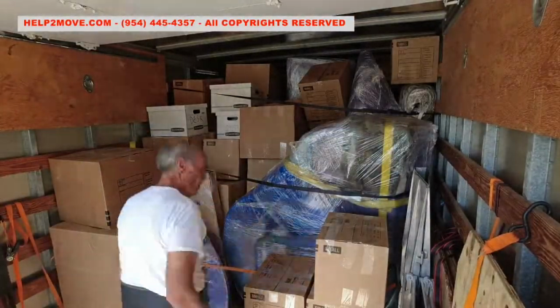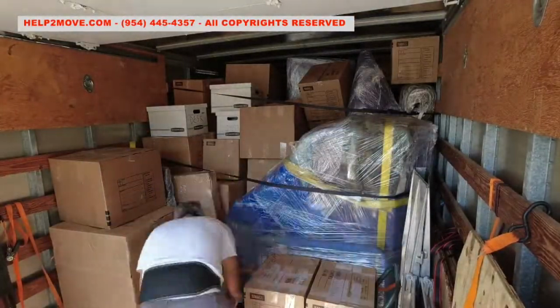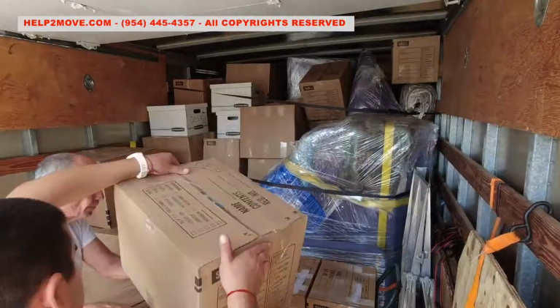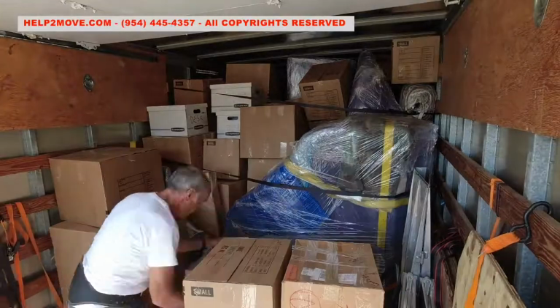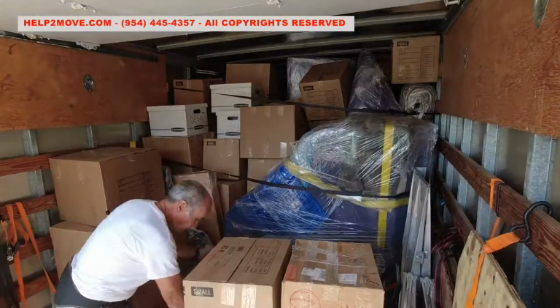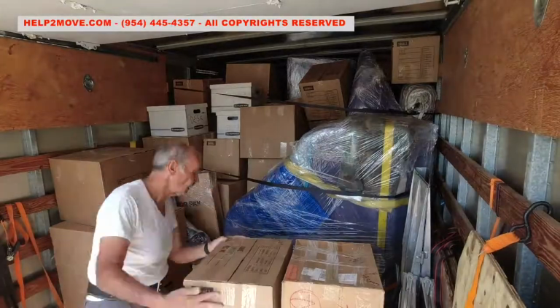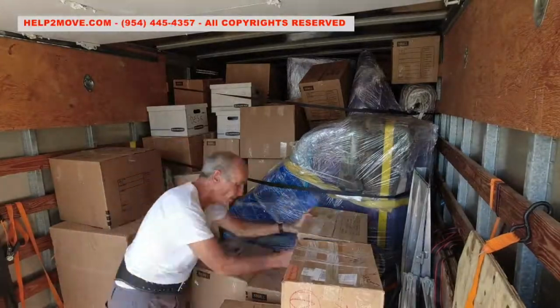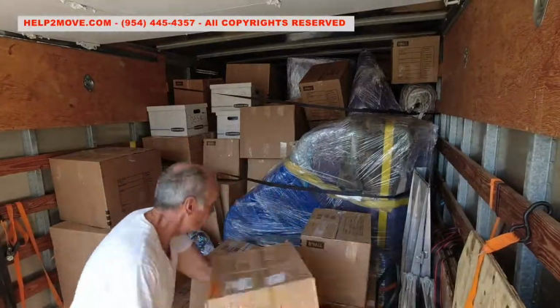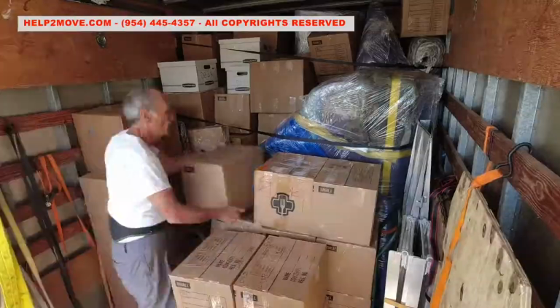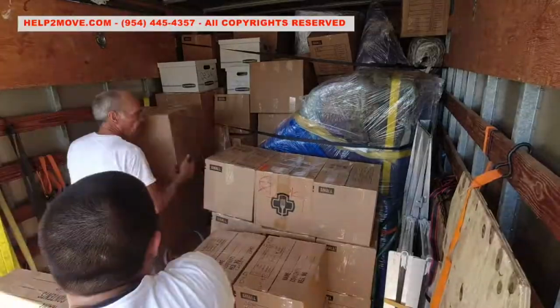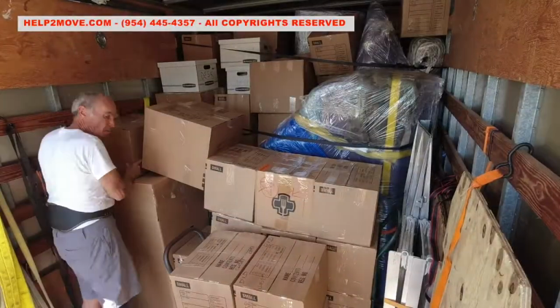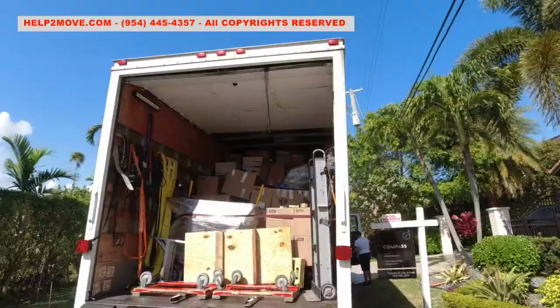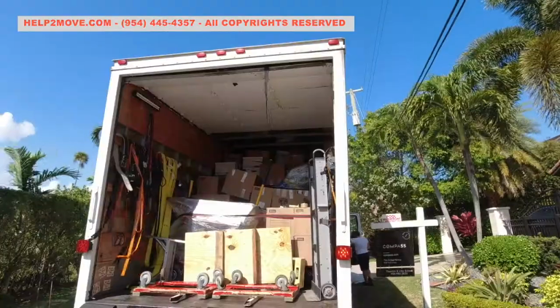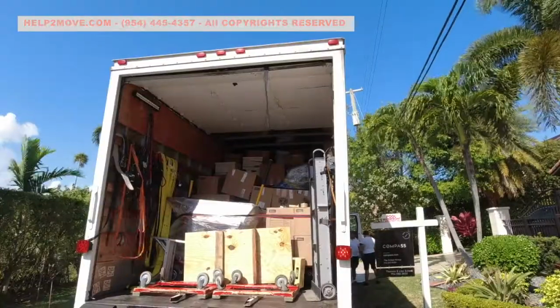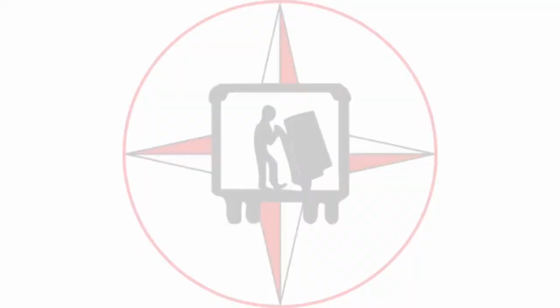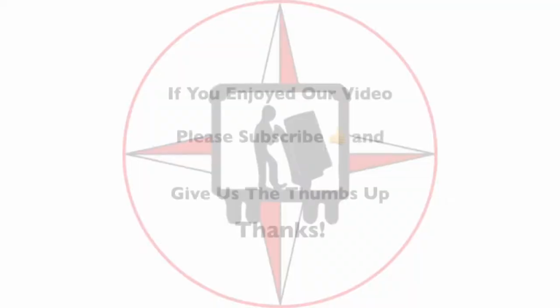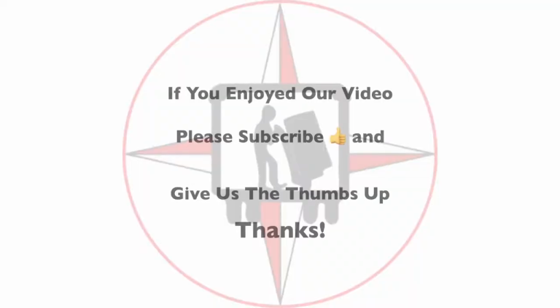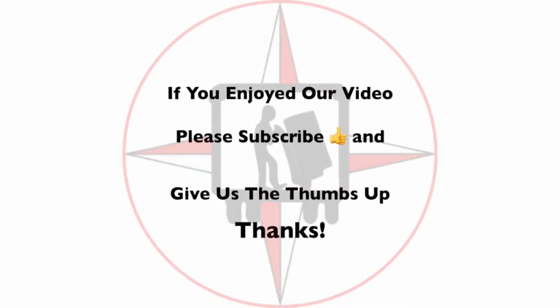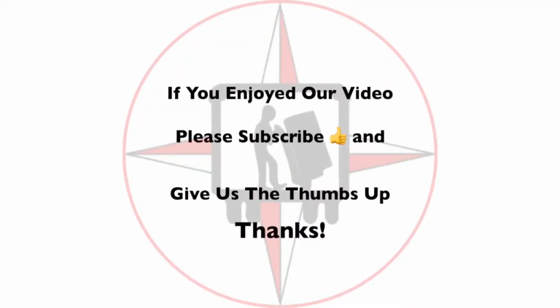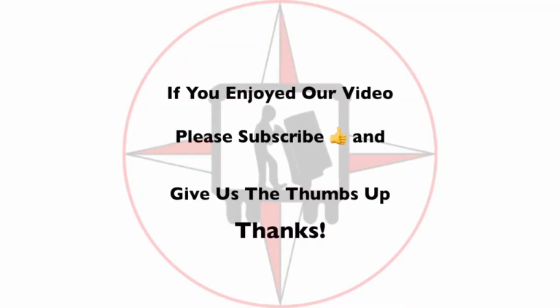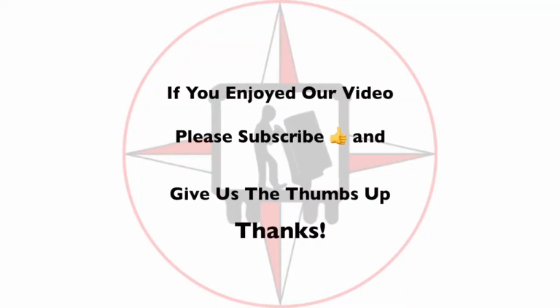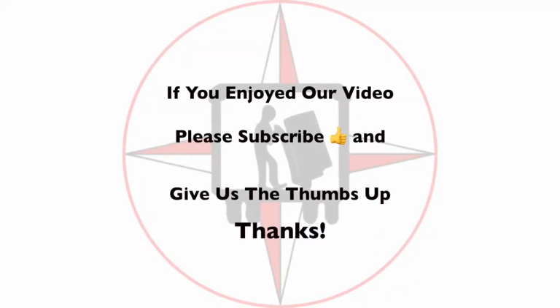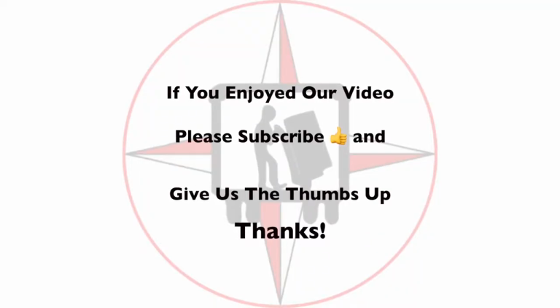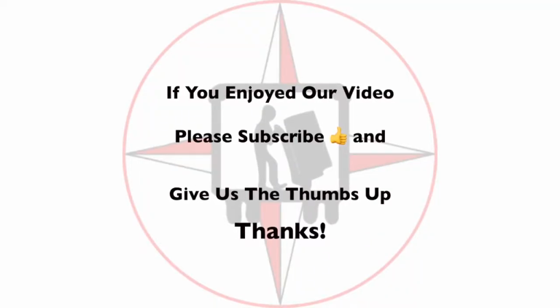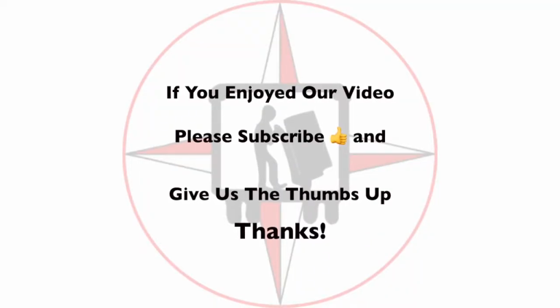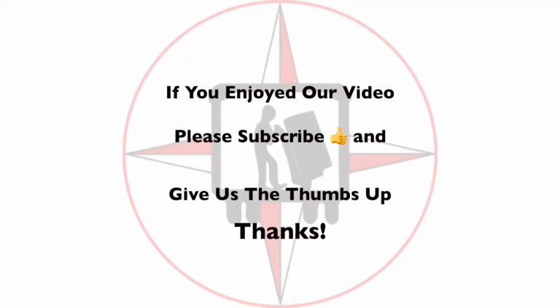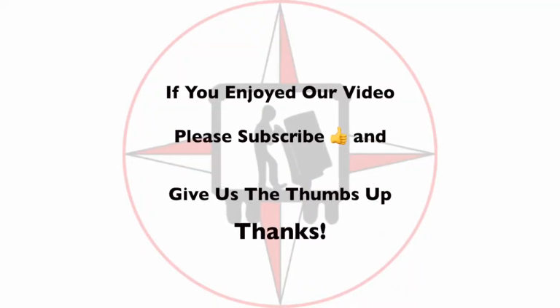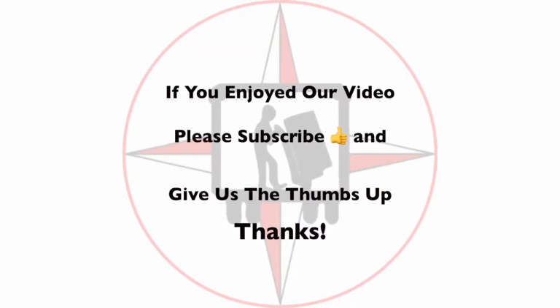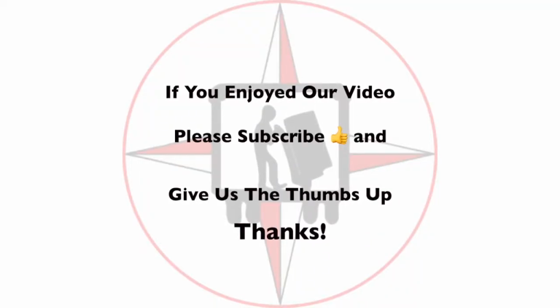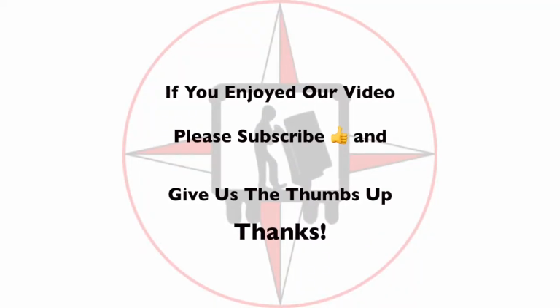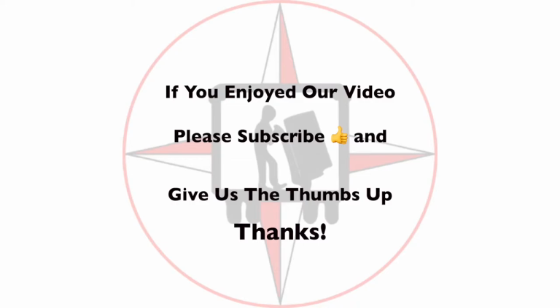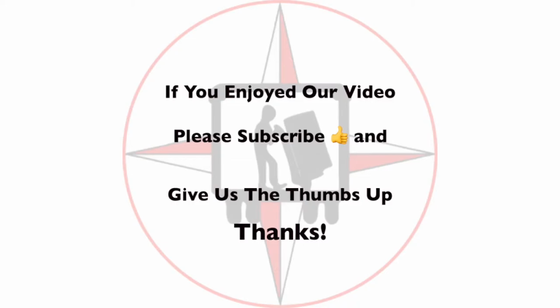Hey, if you like our video please don't forget to give us the thumbs up and subscribe. And as always, God bless America!